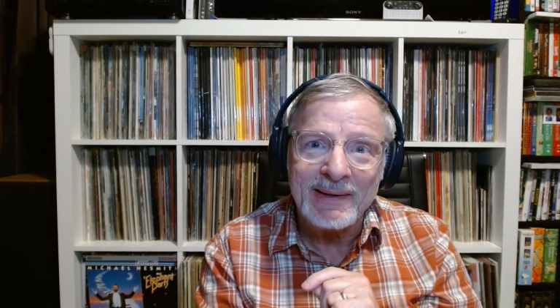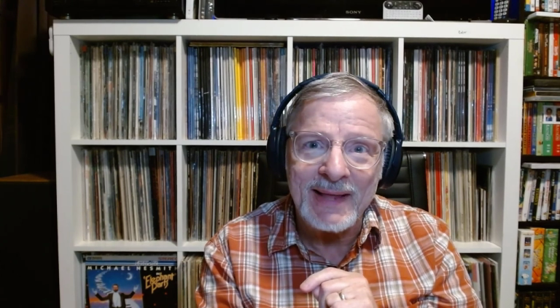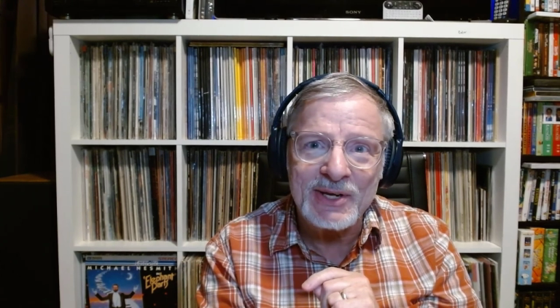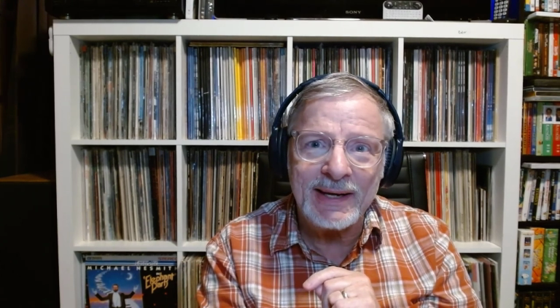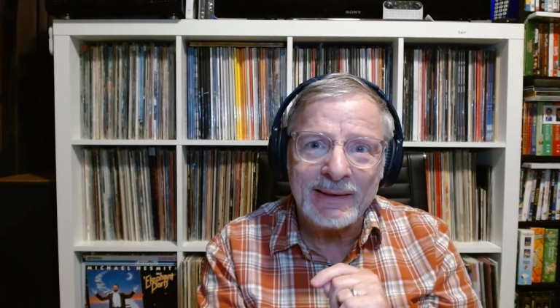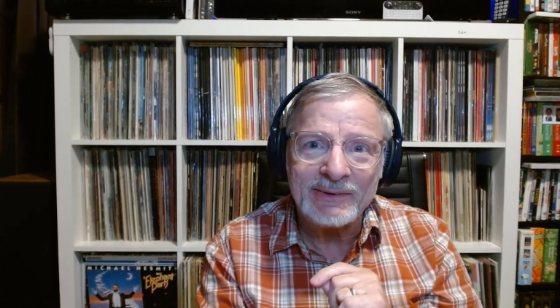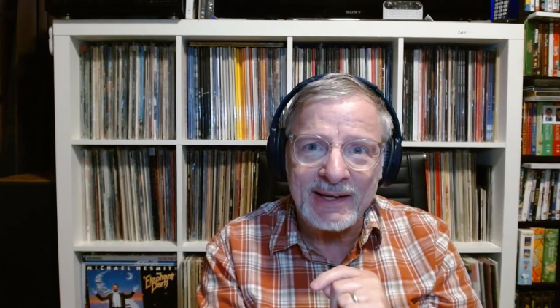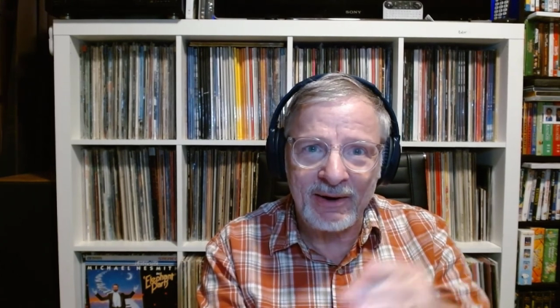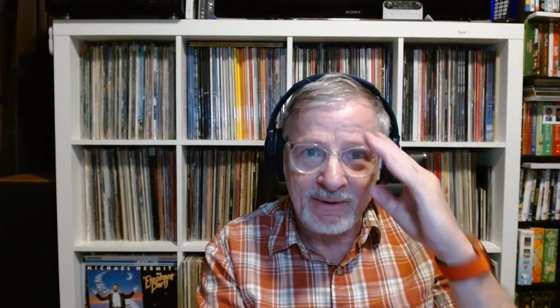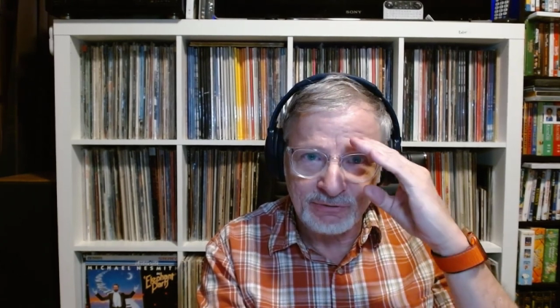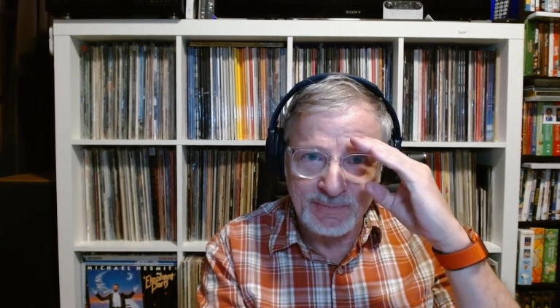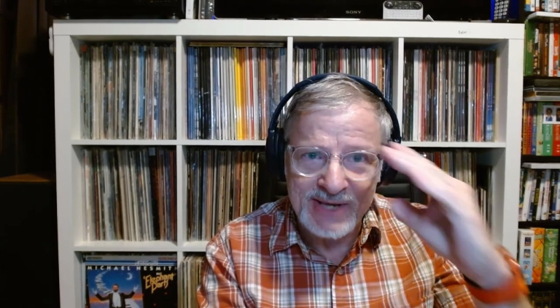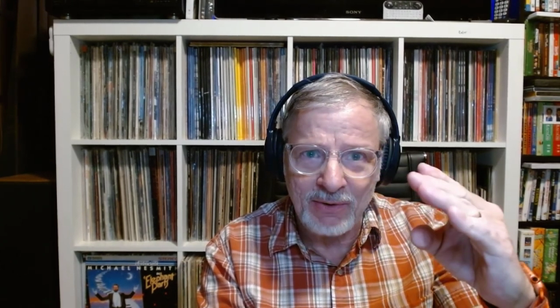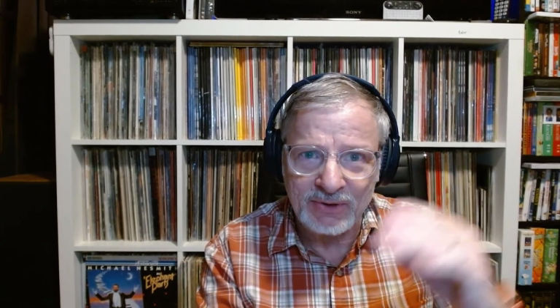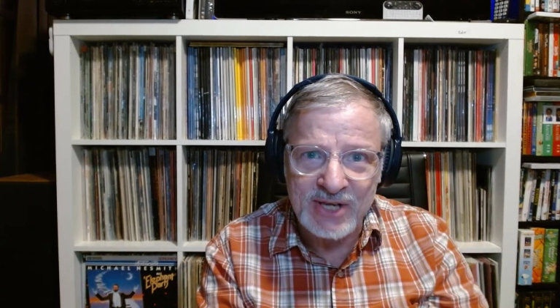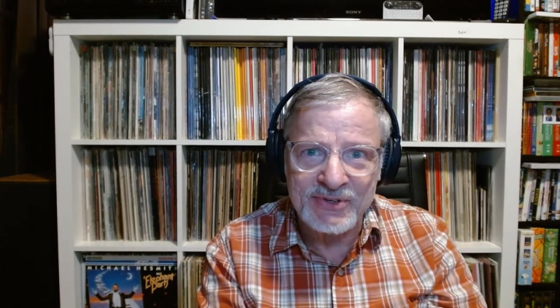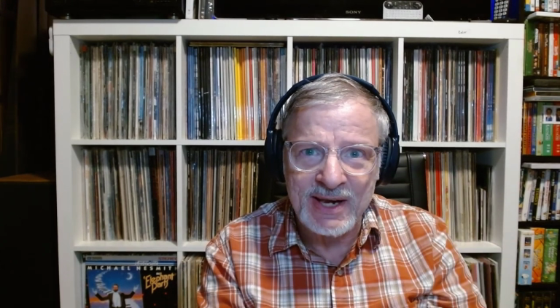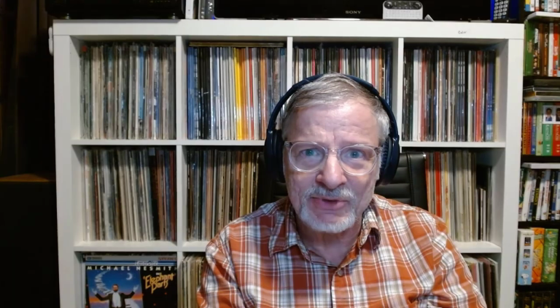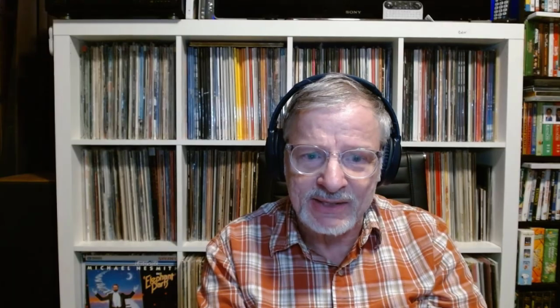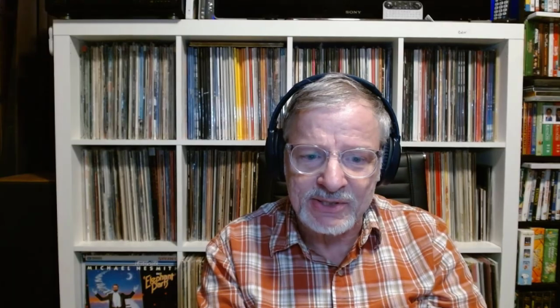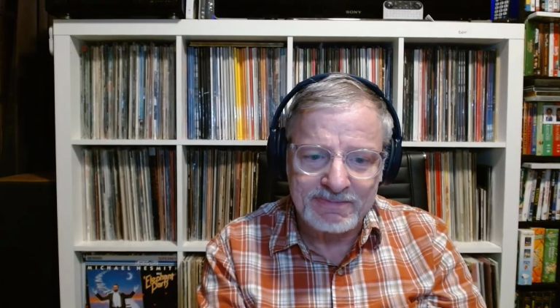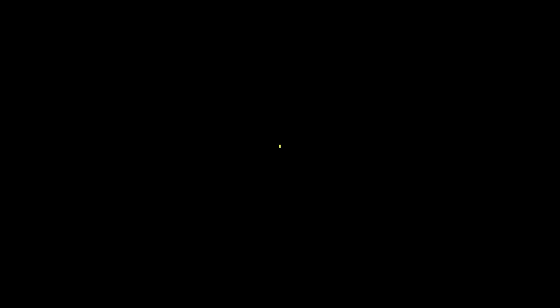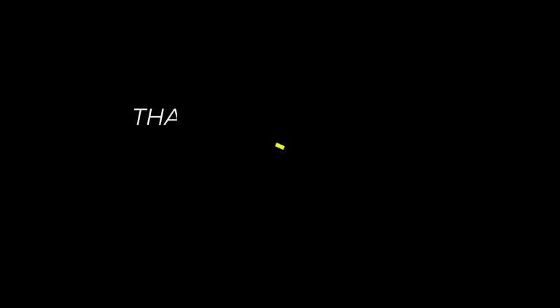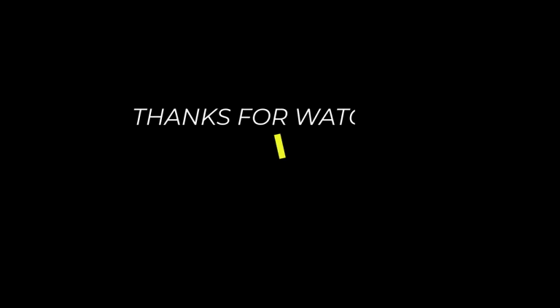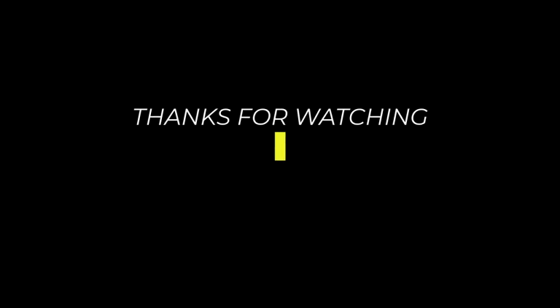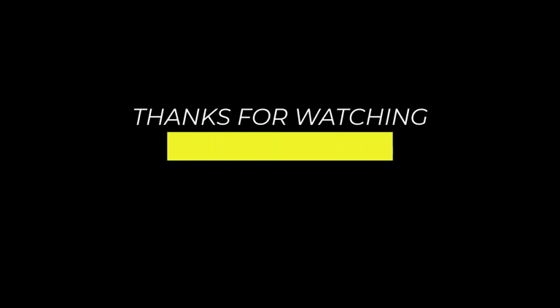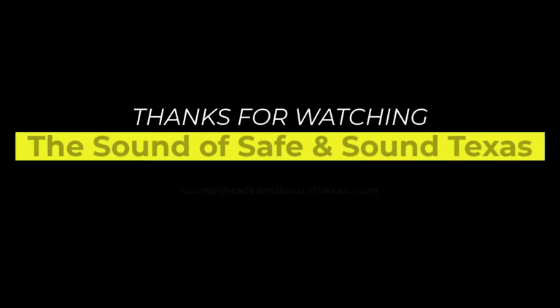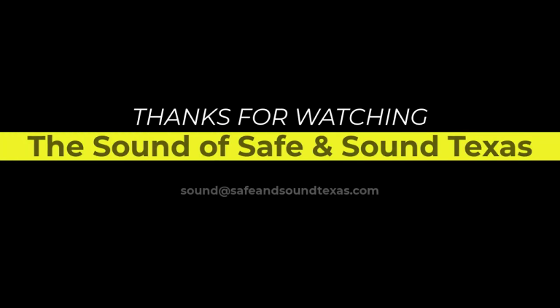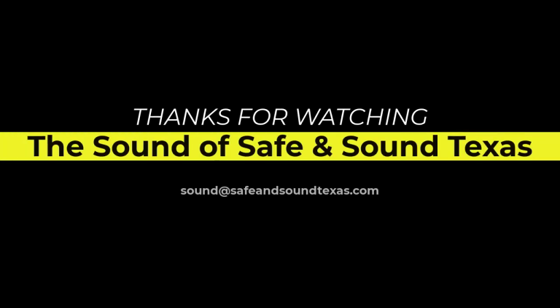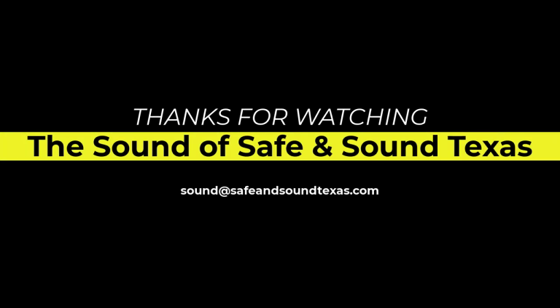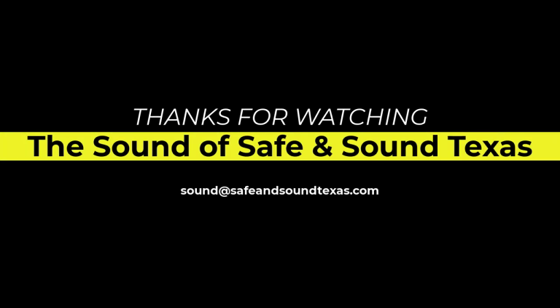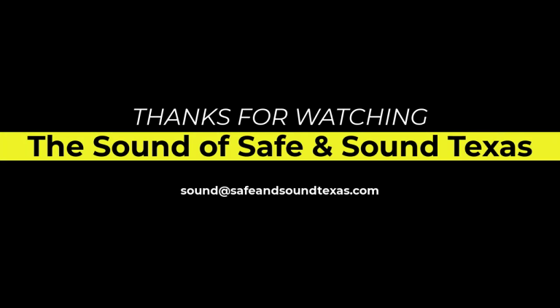Please subscribe if you haven't already, set that alert bell, like the video if you did, and comment anything you want to talk about or any questions you might have. You can win something very special if you enter the contest and identify those four pieces of equipment. Thanks again. Take care from the Sound of Safe and Sound Texas. Thanks for listening.